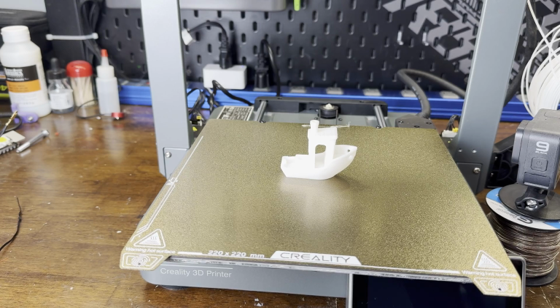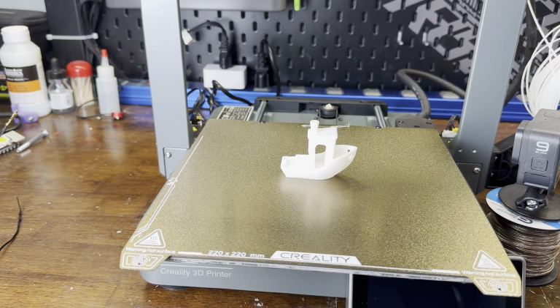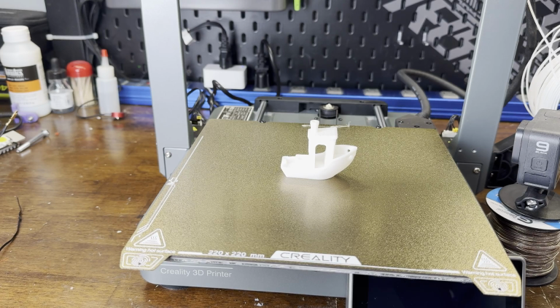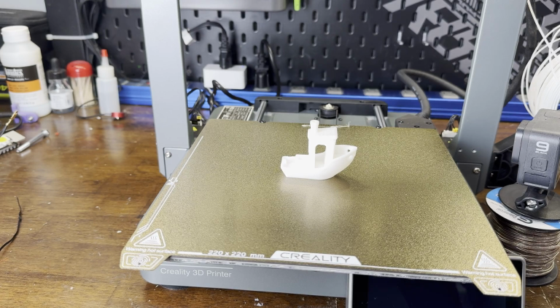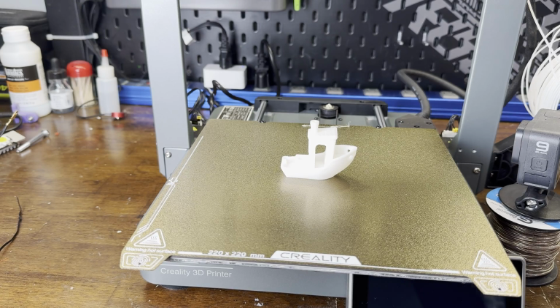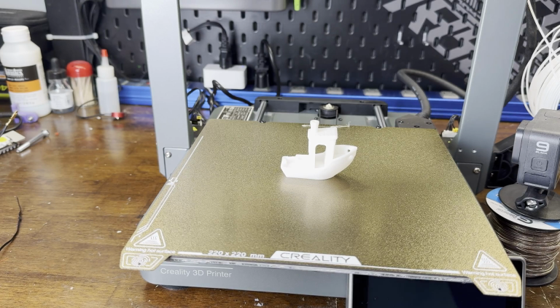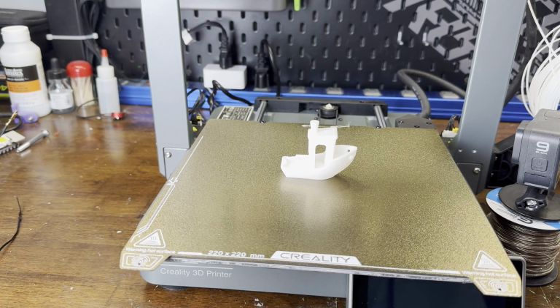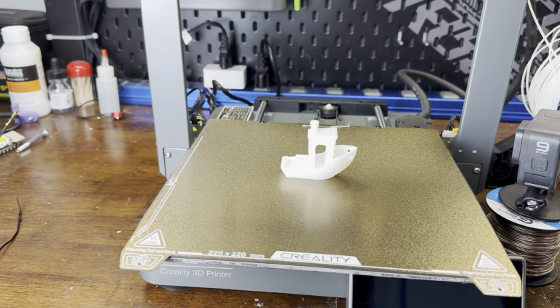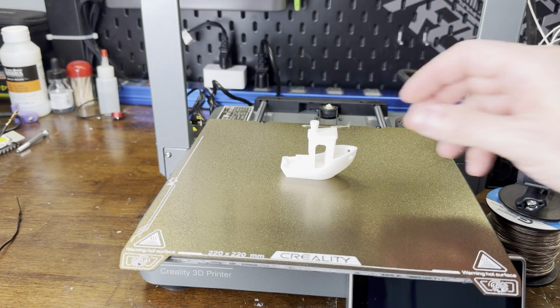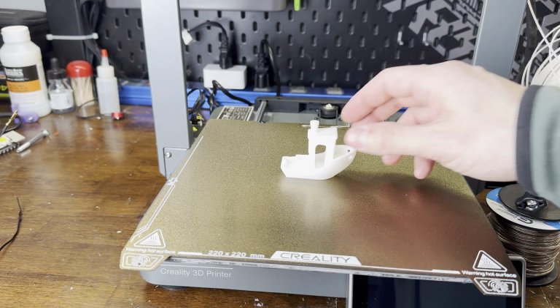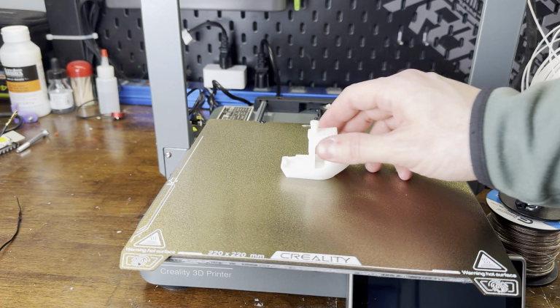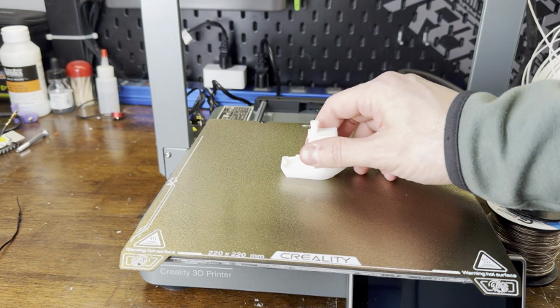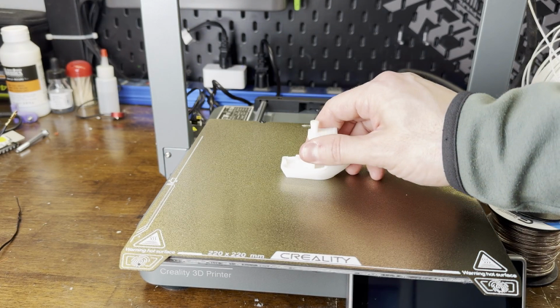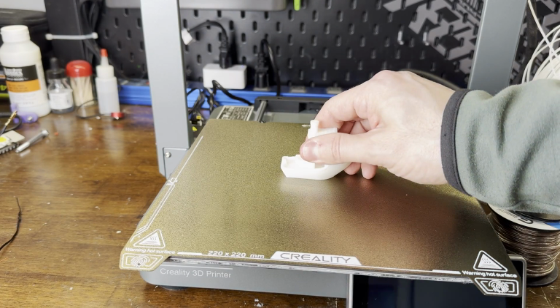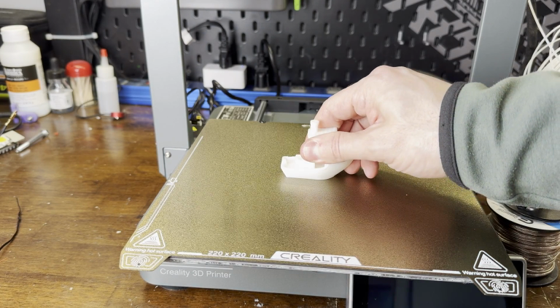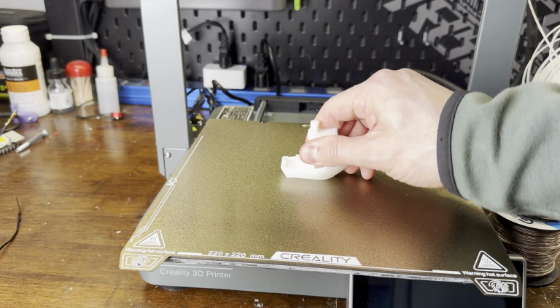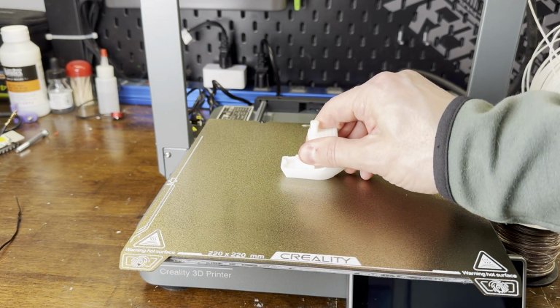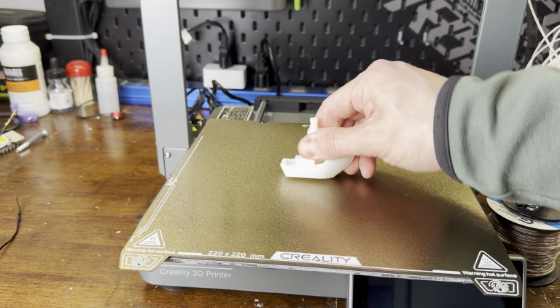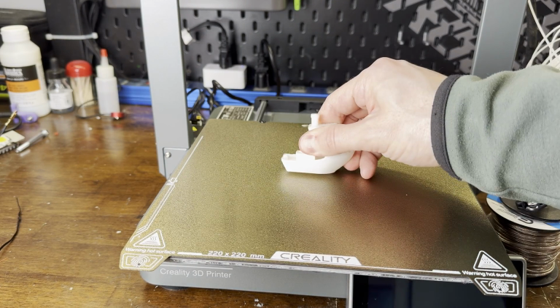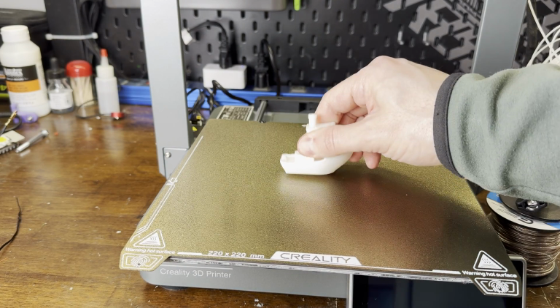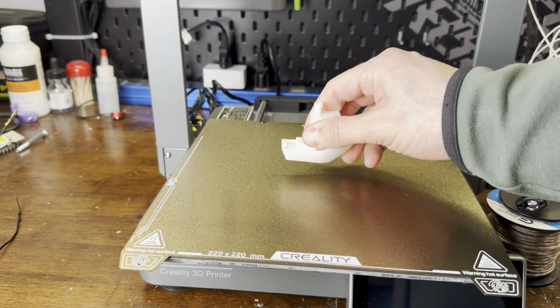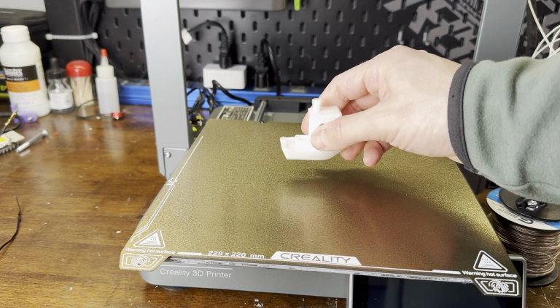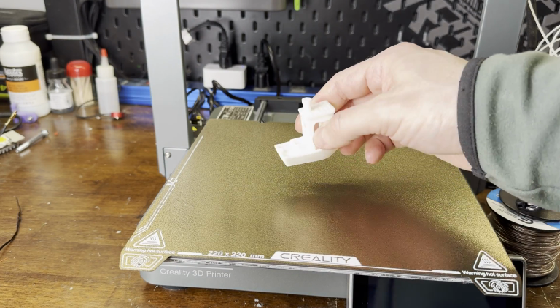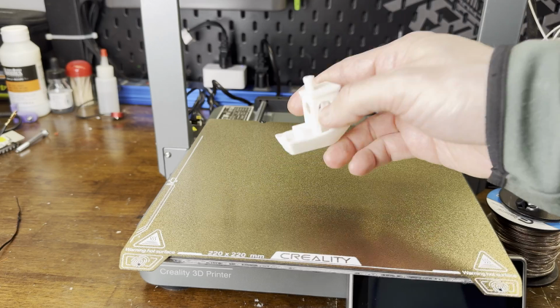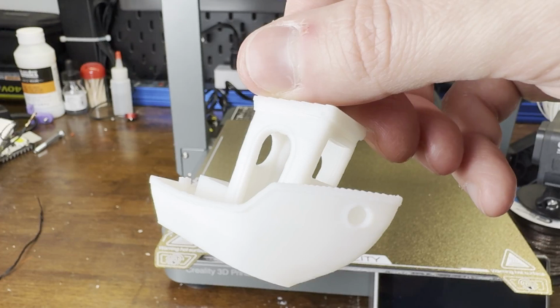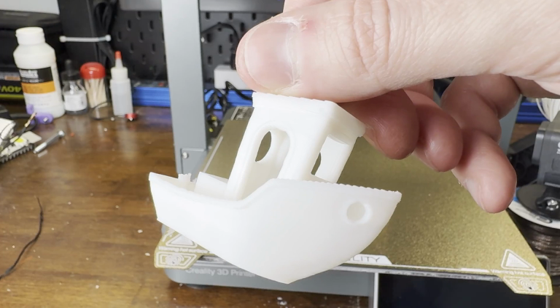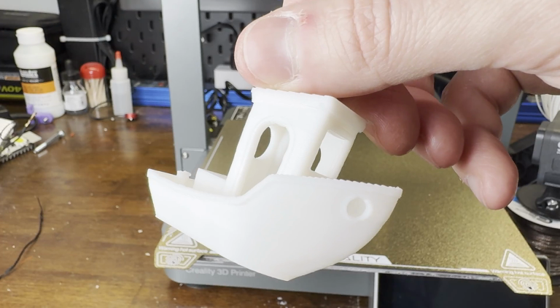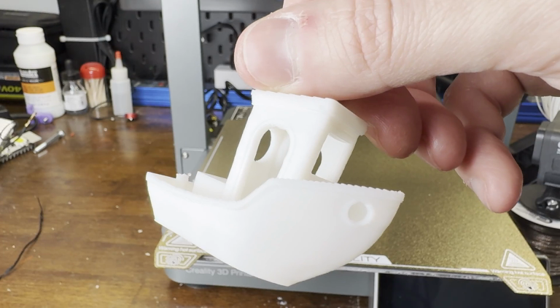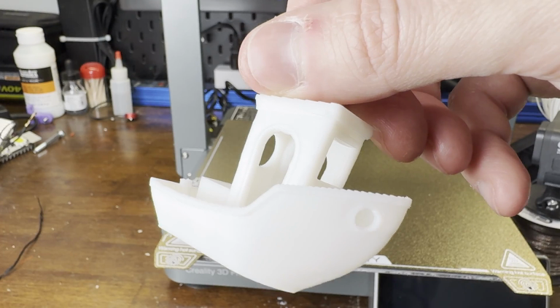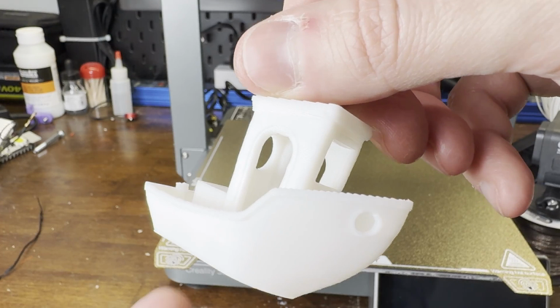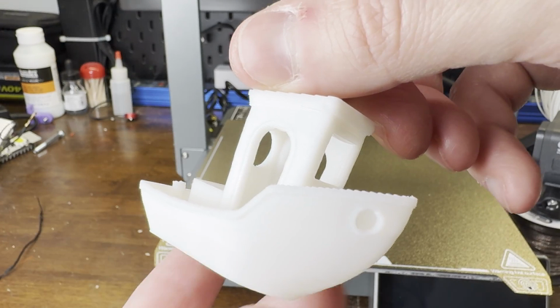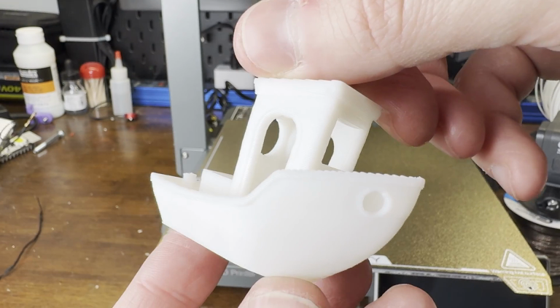The results seem pretty flawless. It's hard to film white filament, but I really don't see any issues with this print.